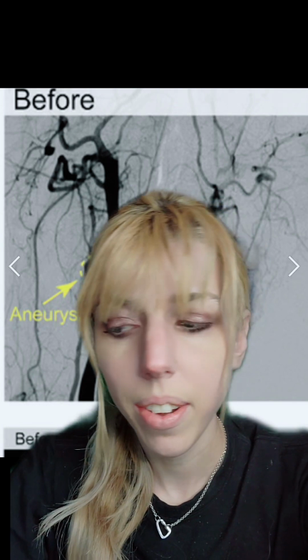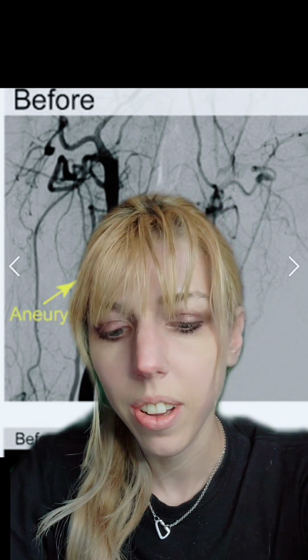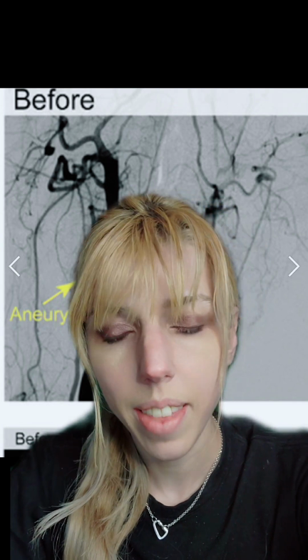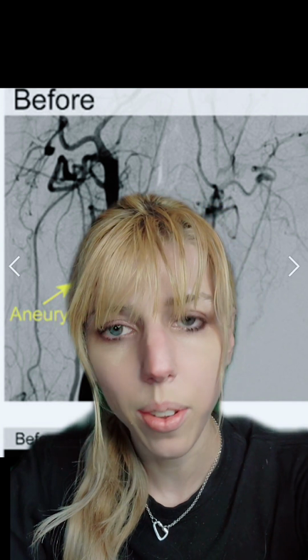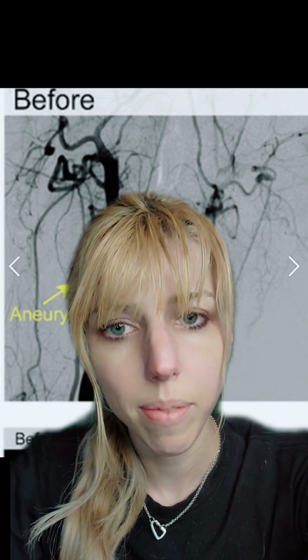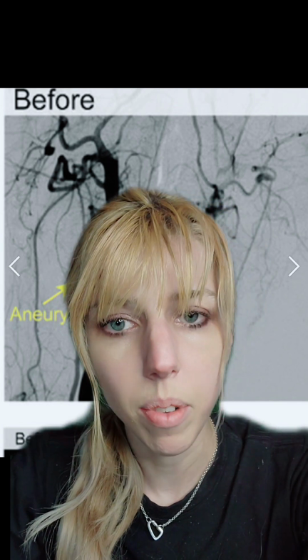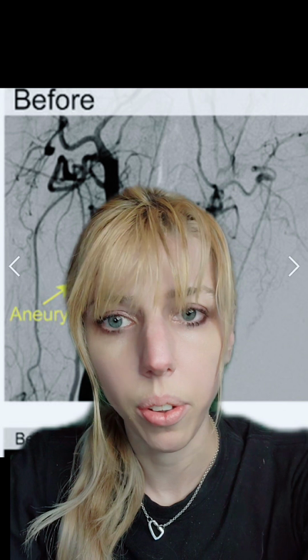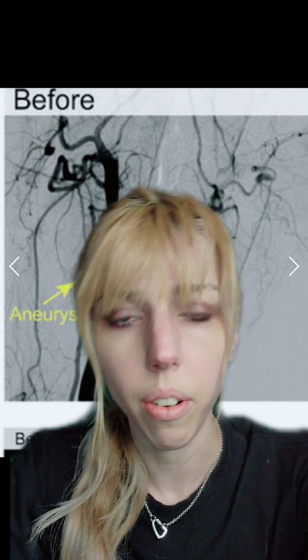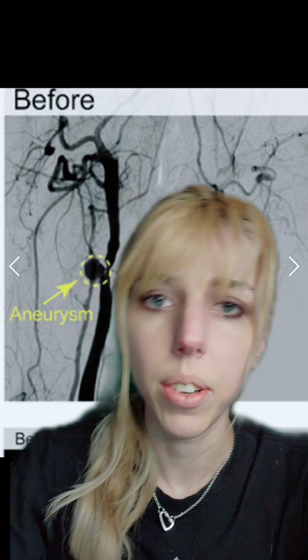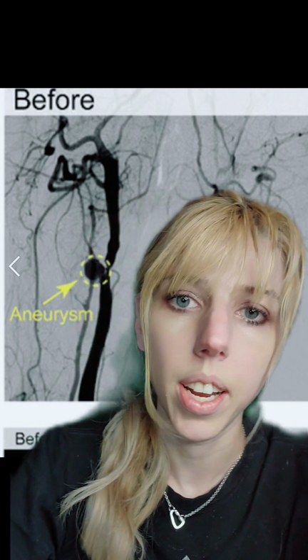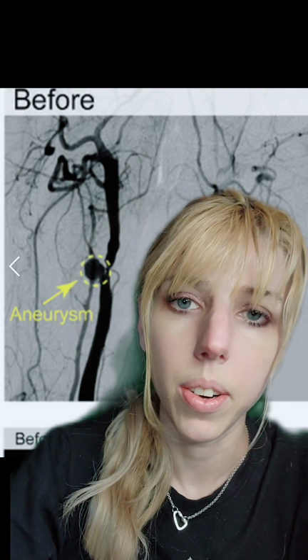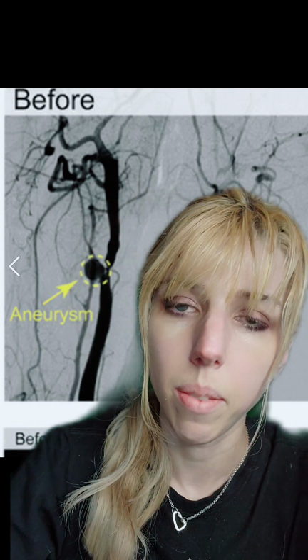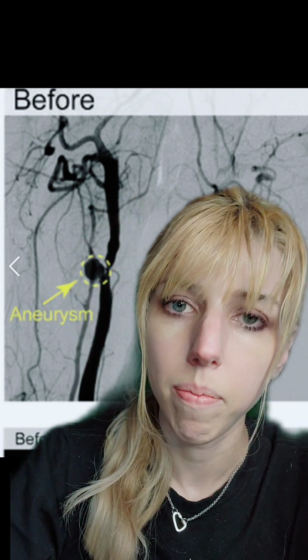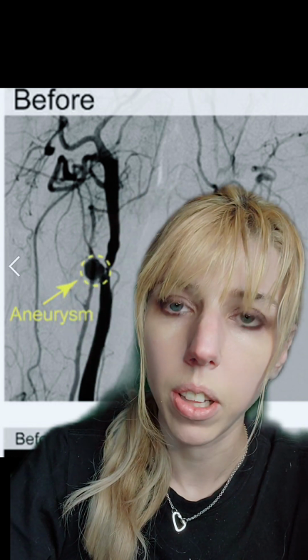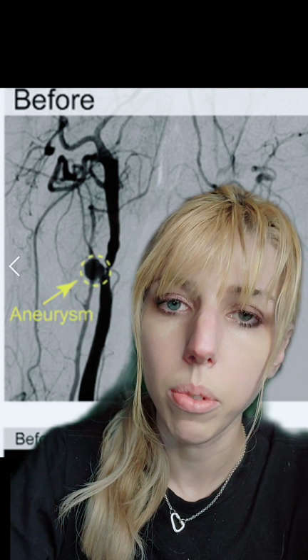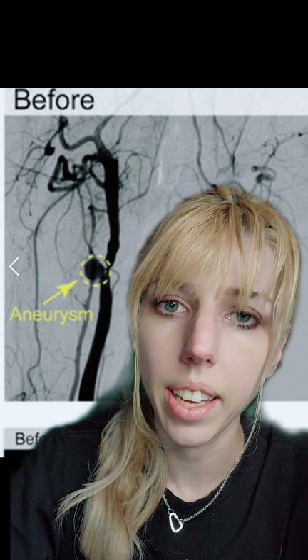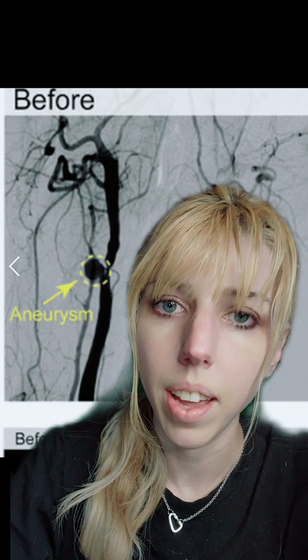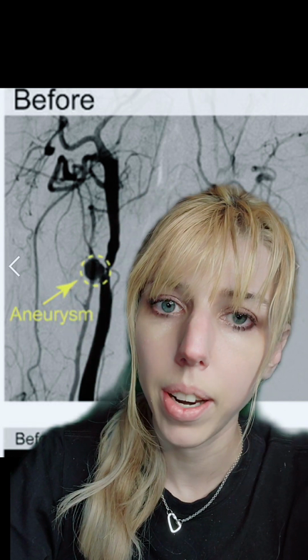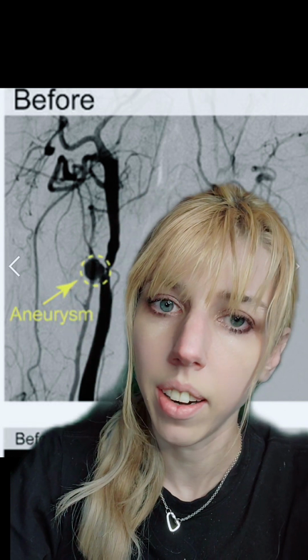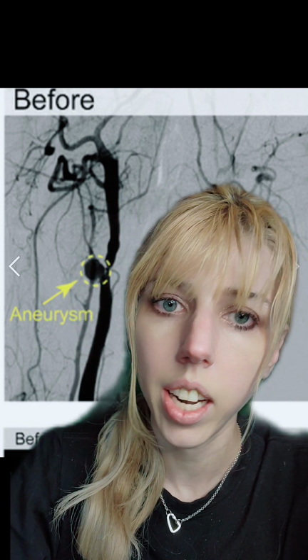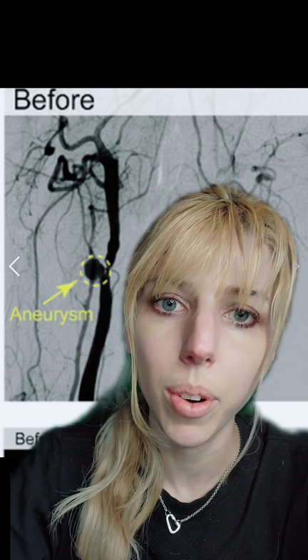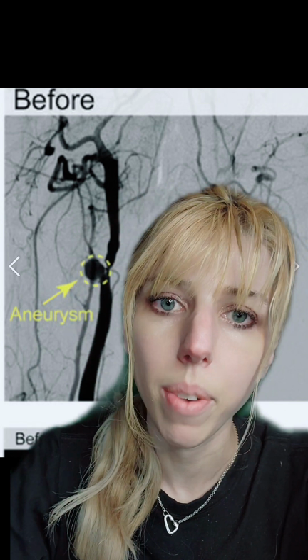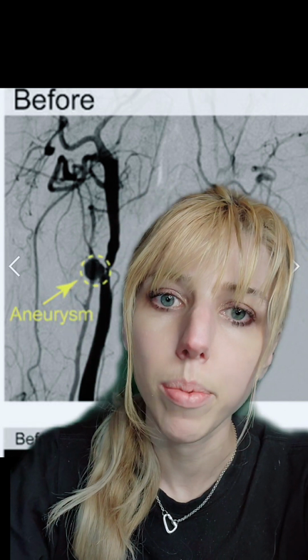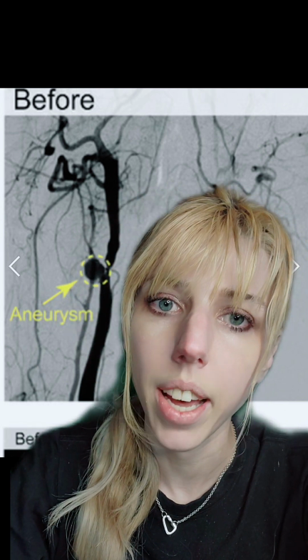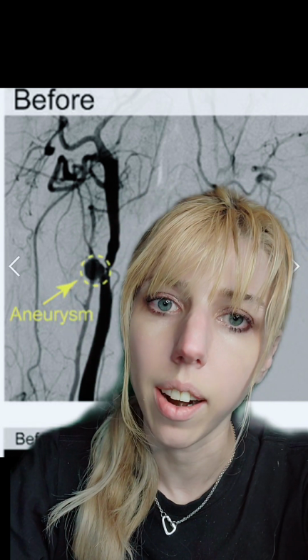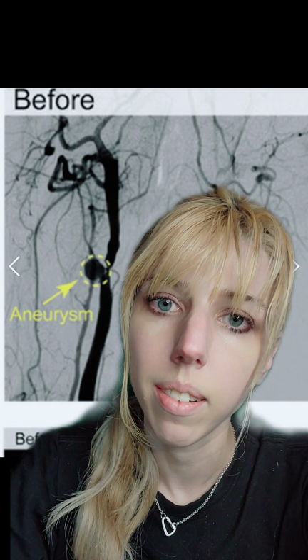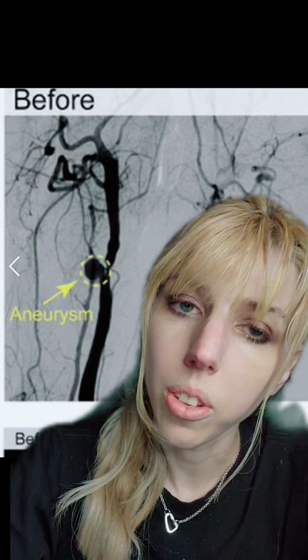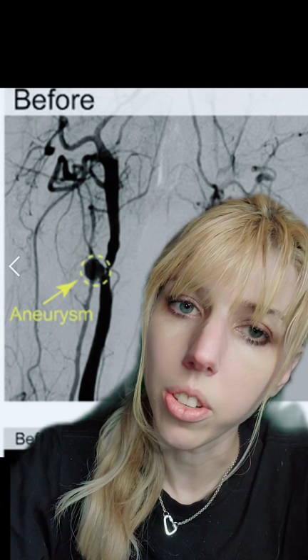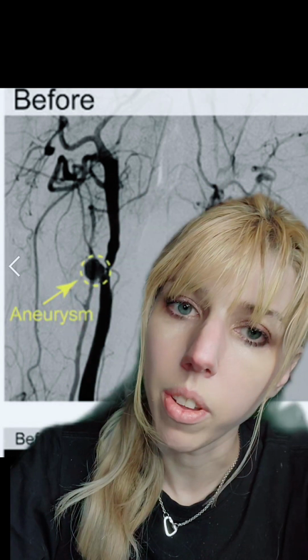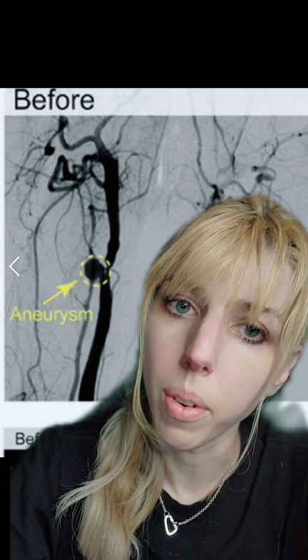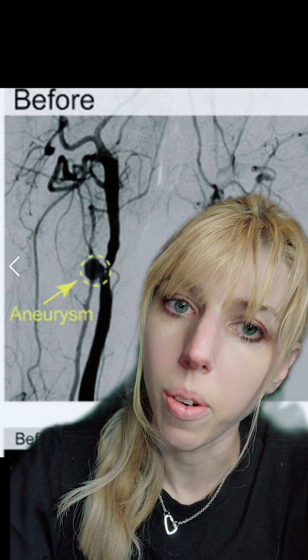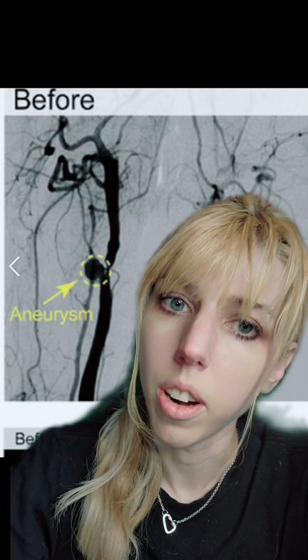This is potentially a much safer way of treating it and could save thousands of lives. 500,000 people lose their life to an aneurysm globally every year, and that number is probably higher — those are just the ones that we record.